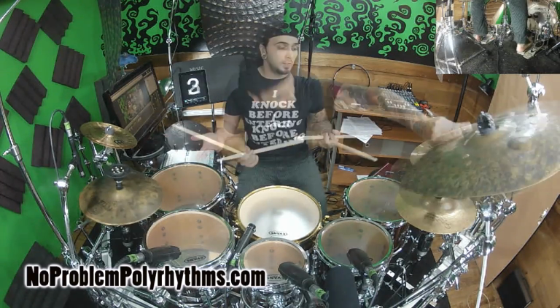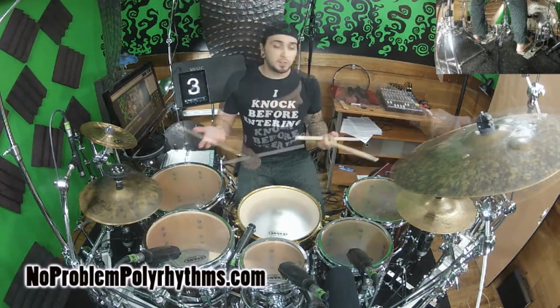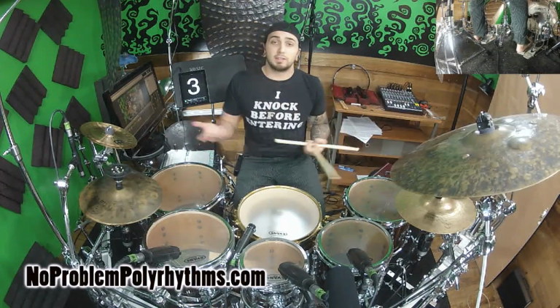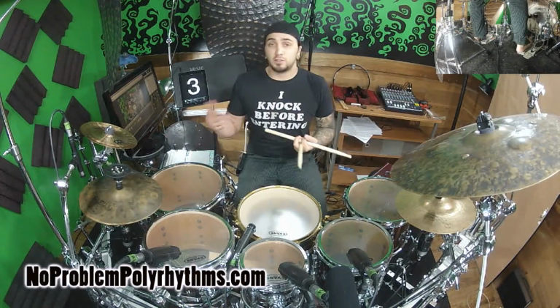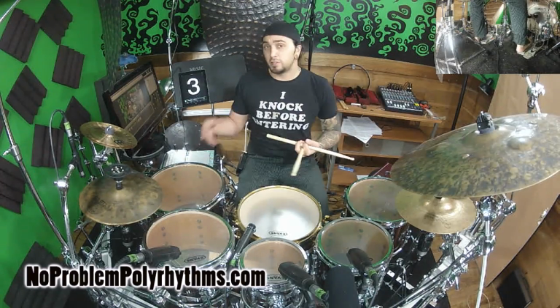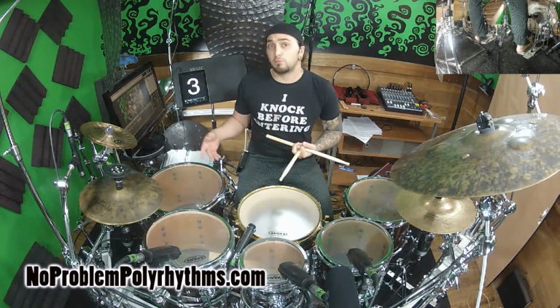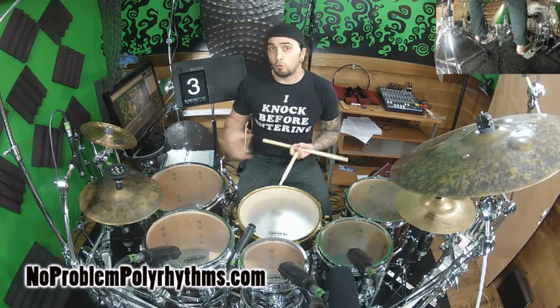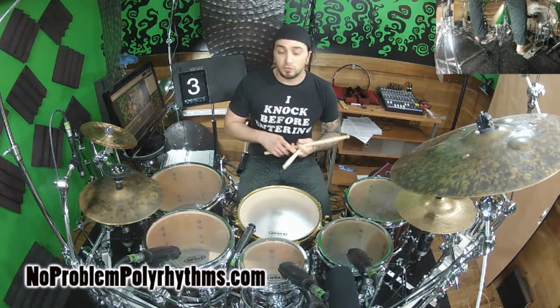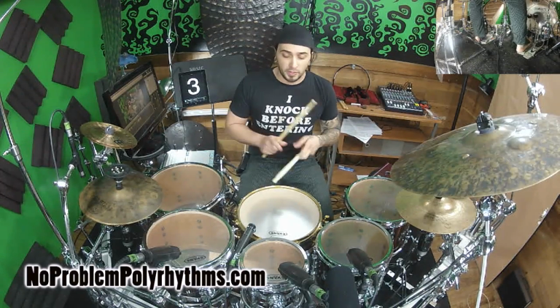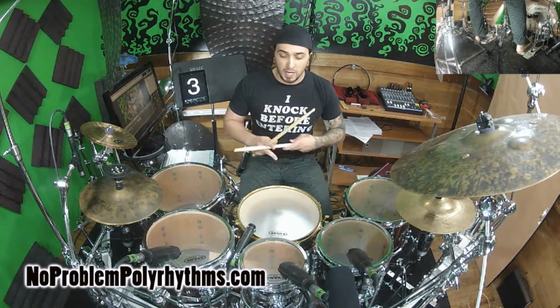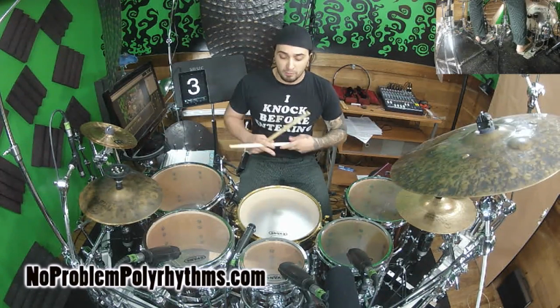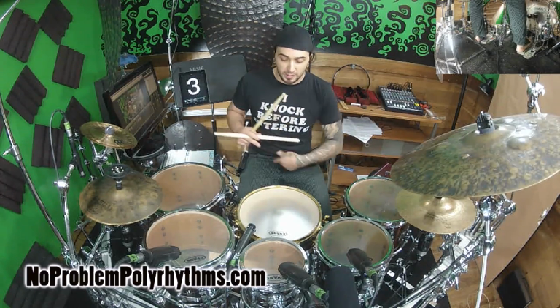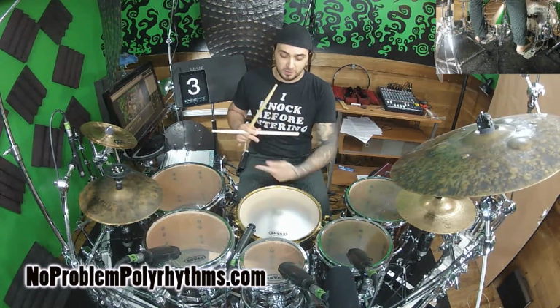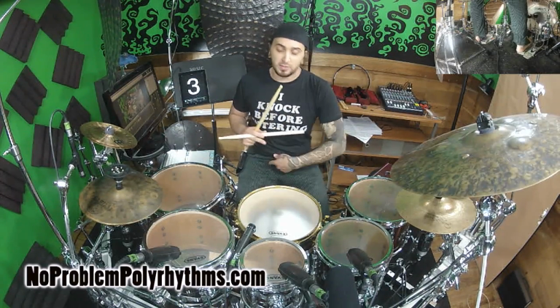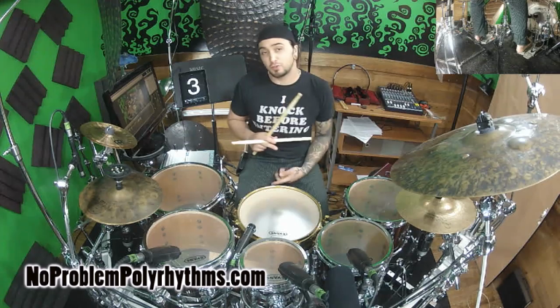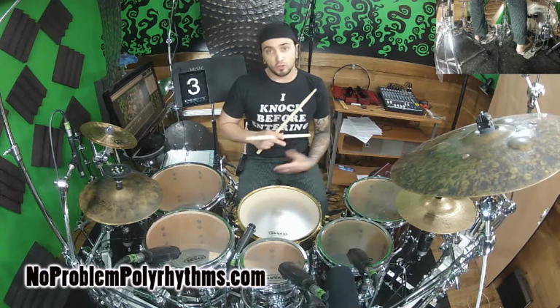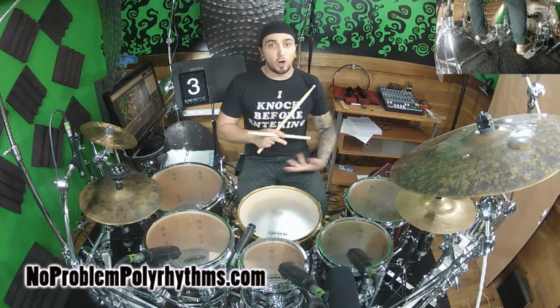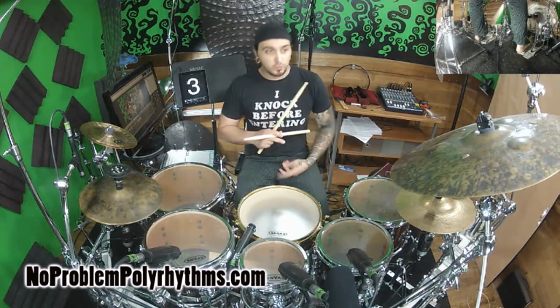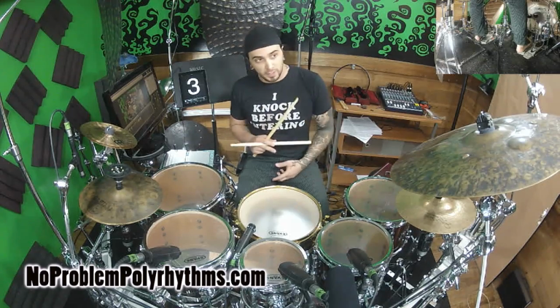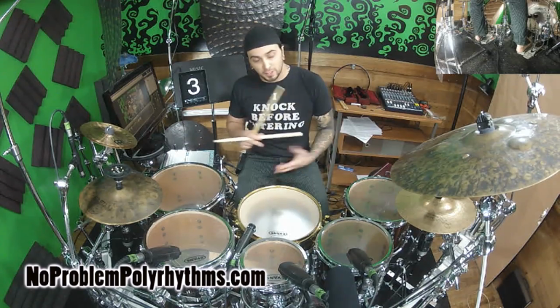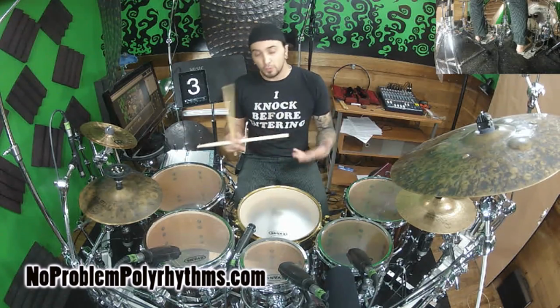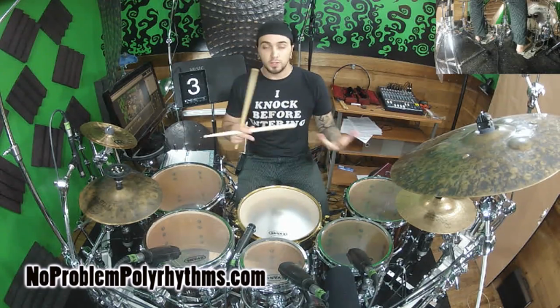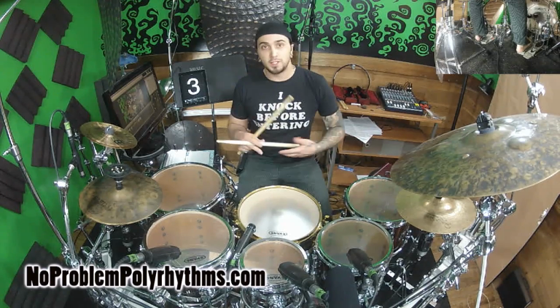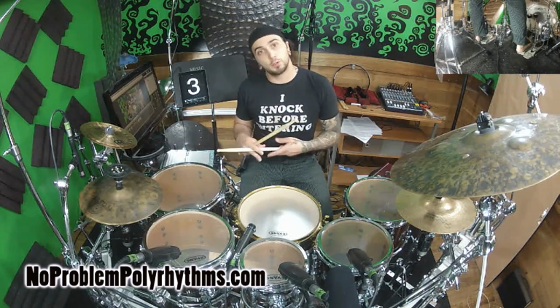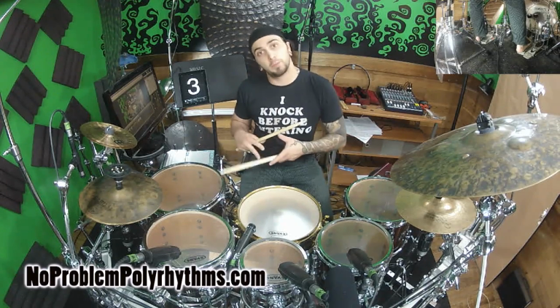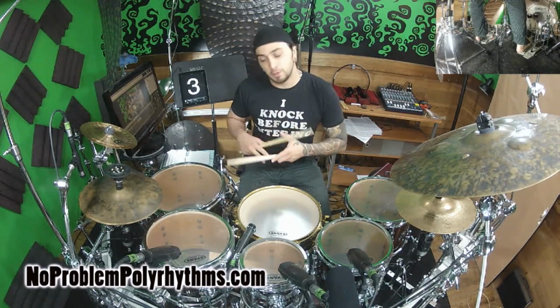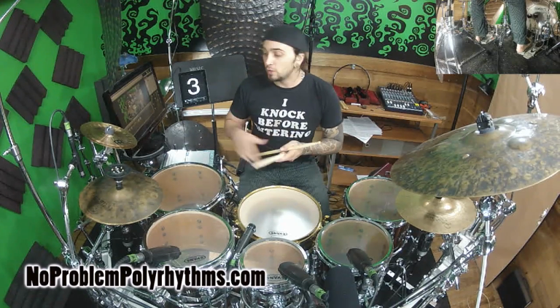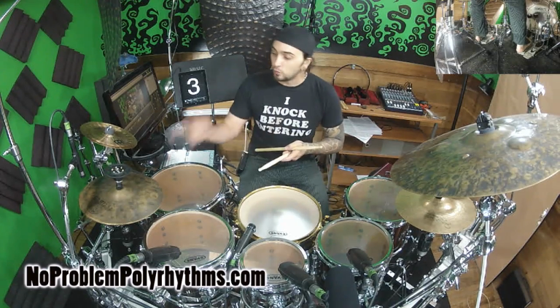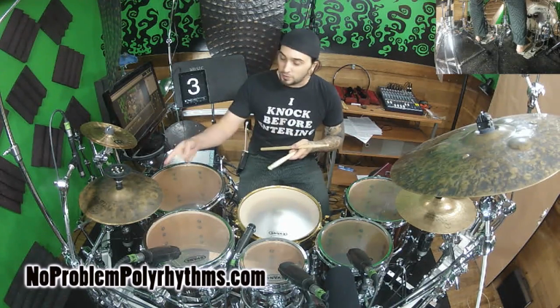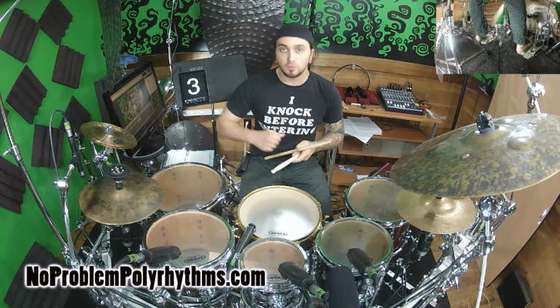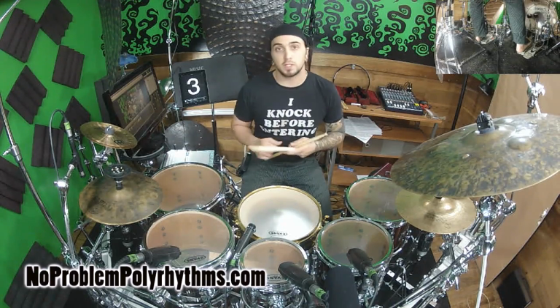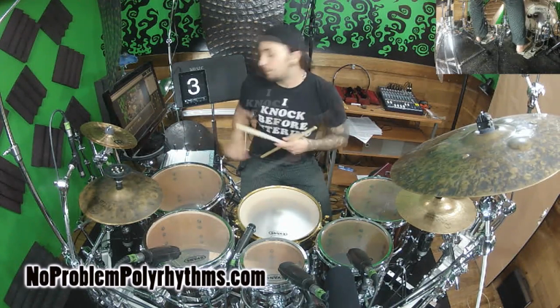Let's take this in 6/4 so we can have our kicks and snares just alternating like they would in a typical beat, with this over top.